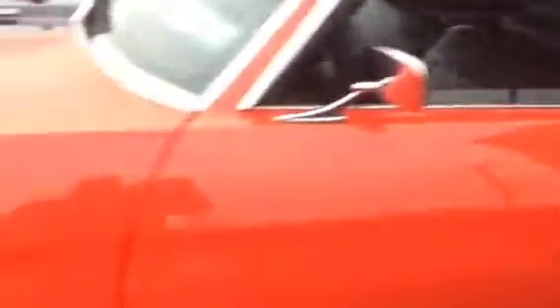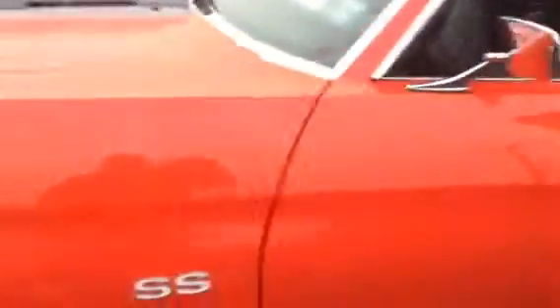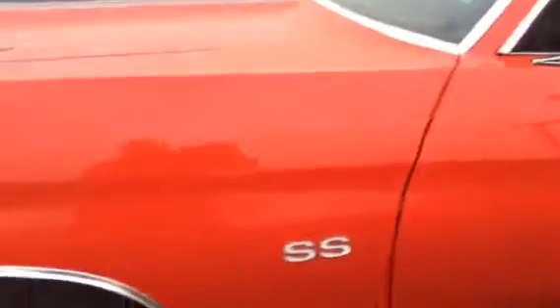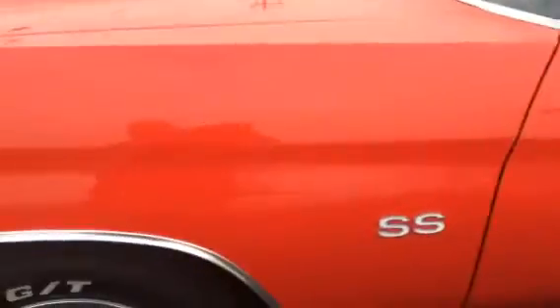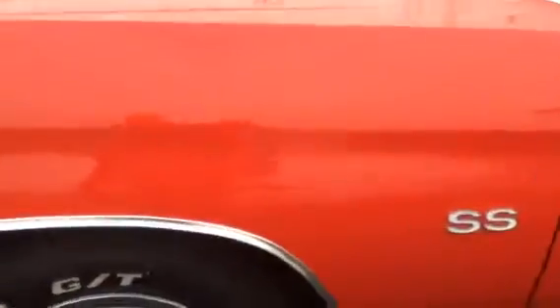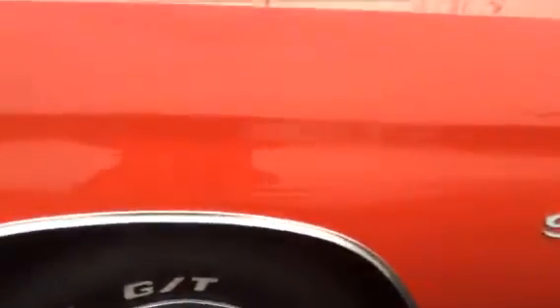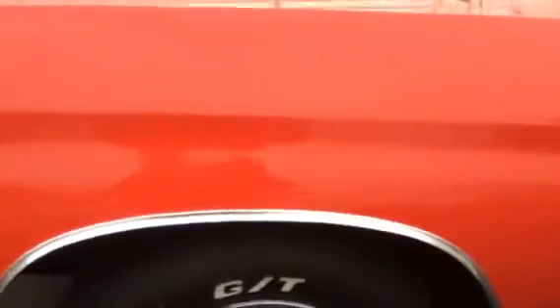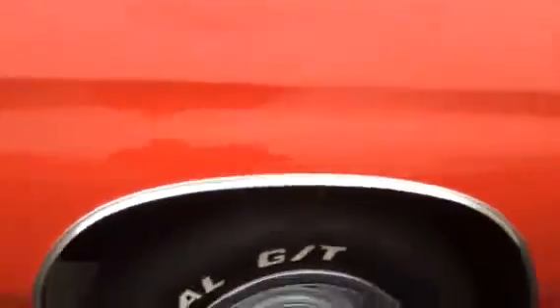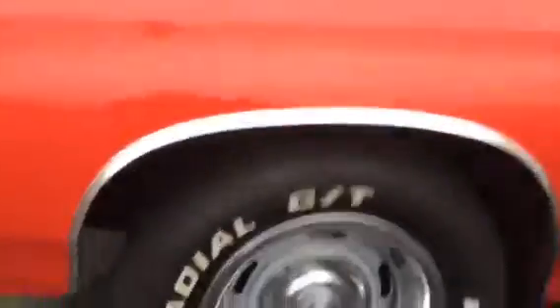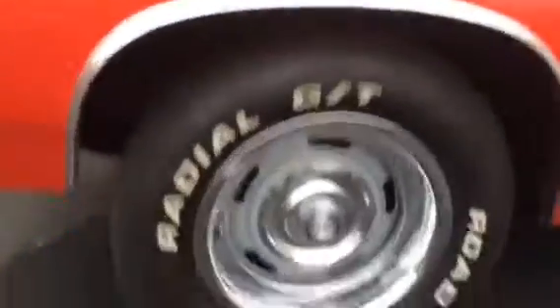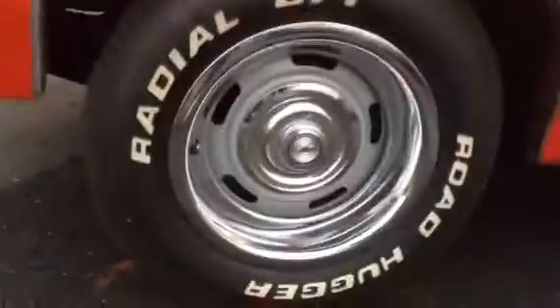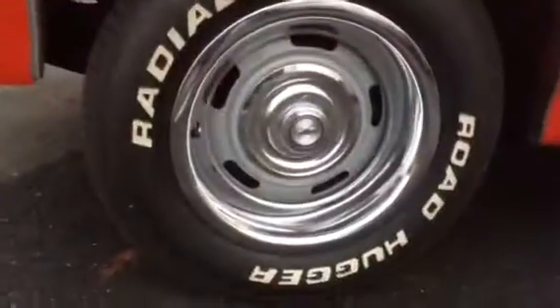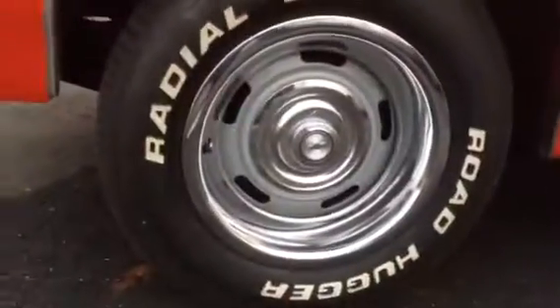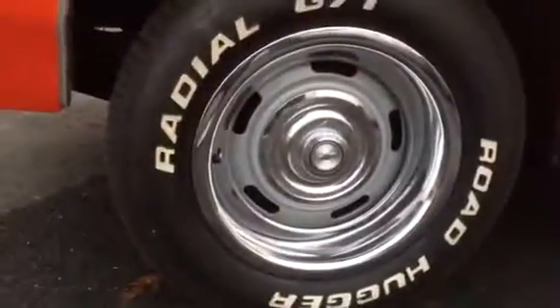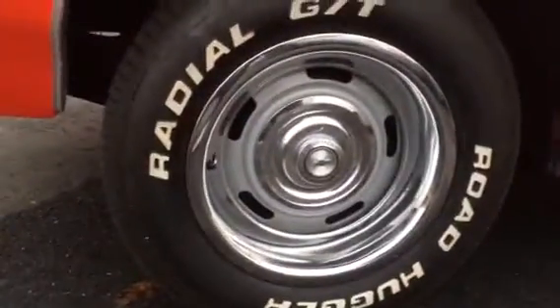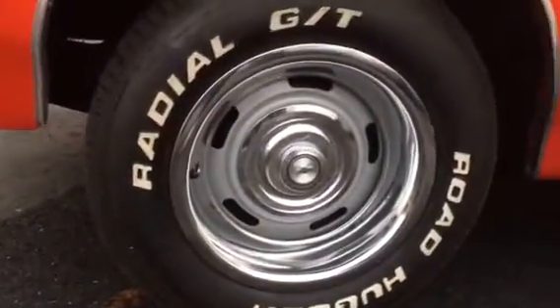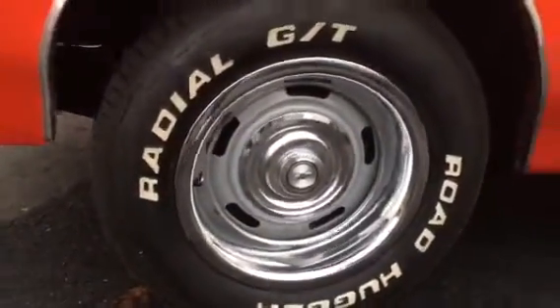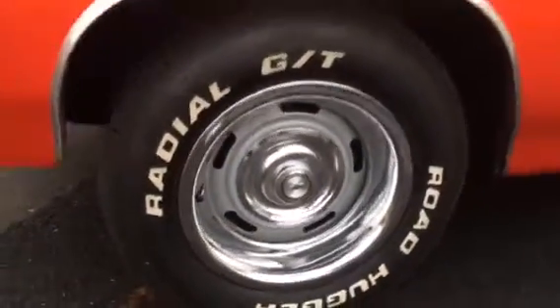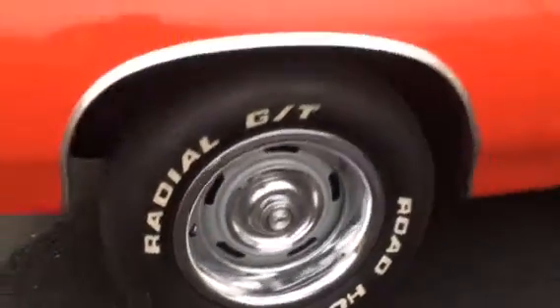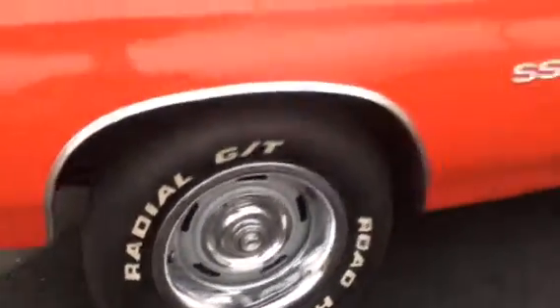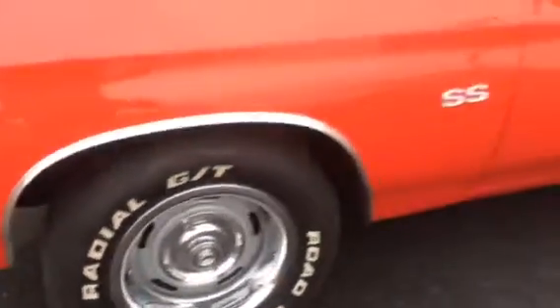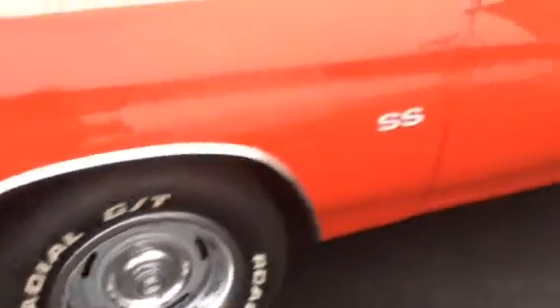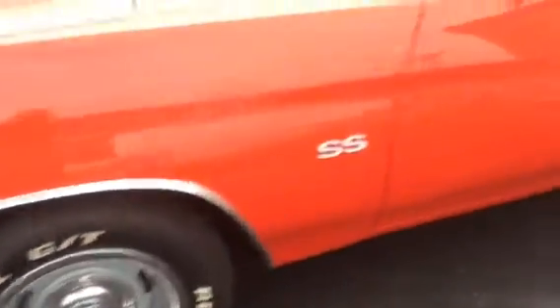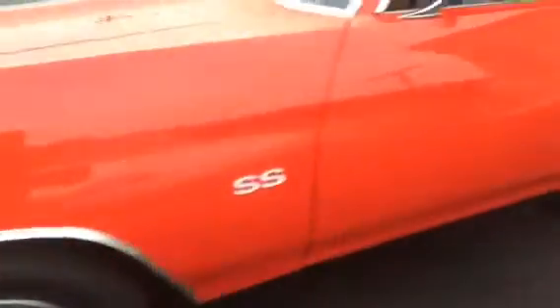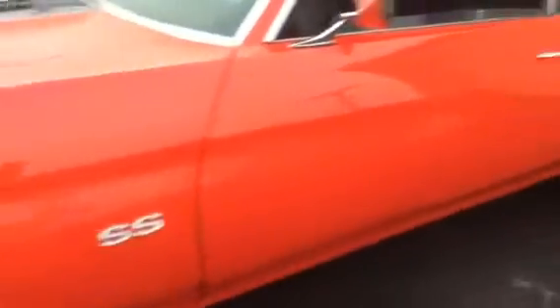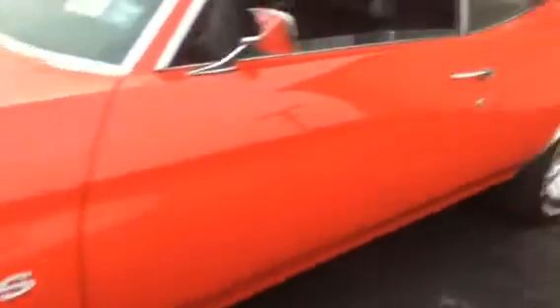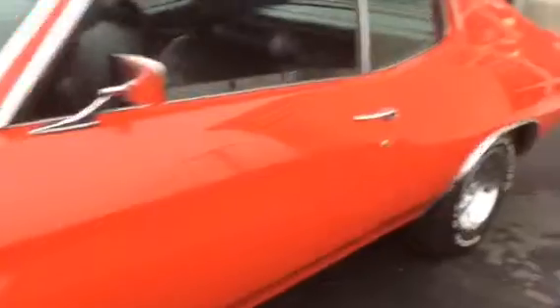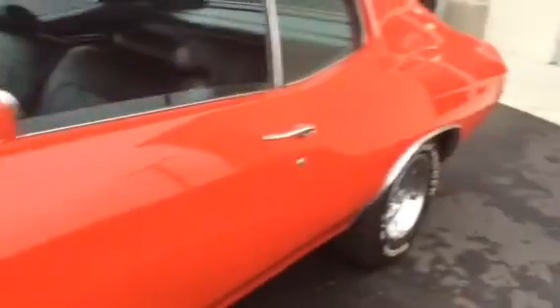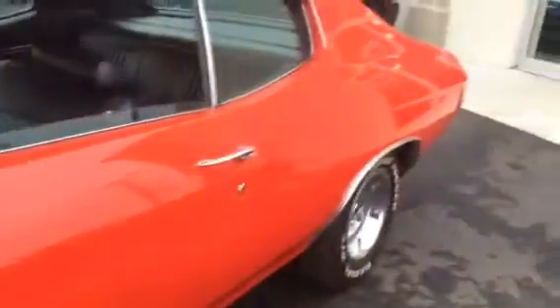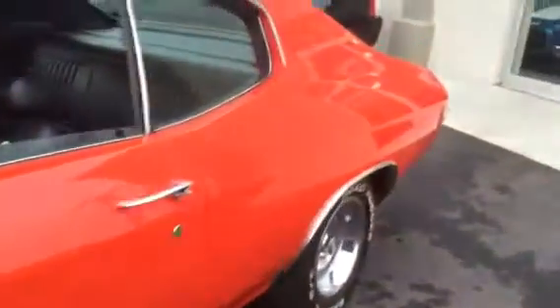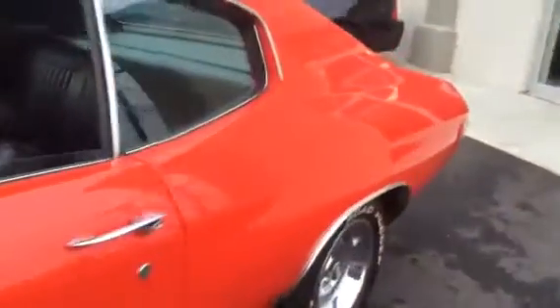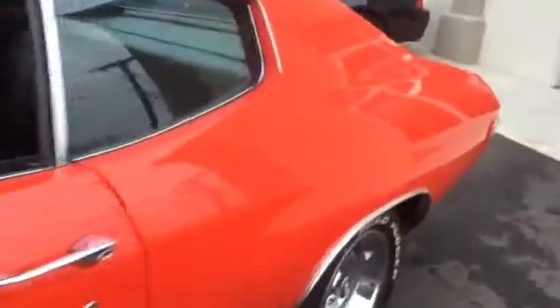Beautiful. Got rally rims, radial GT race white letter tires.